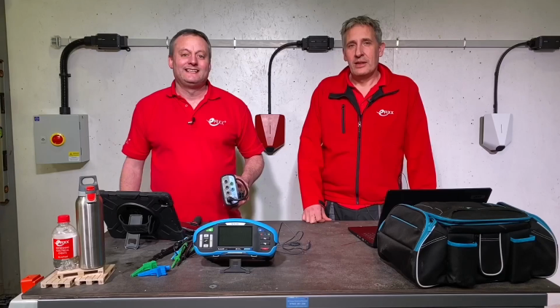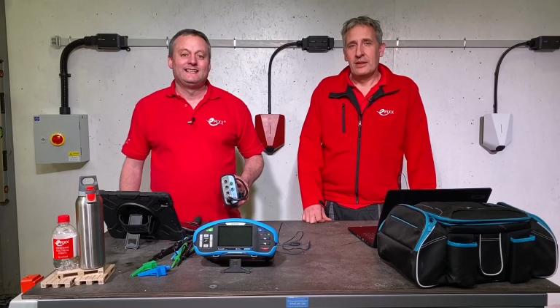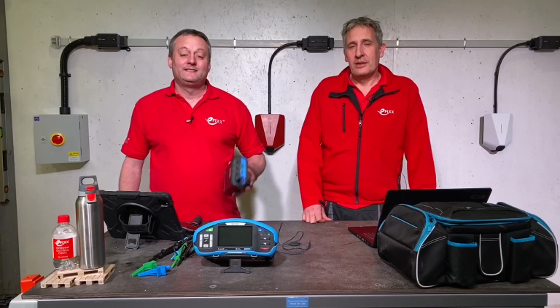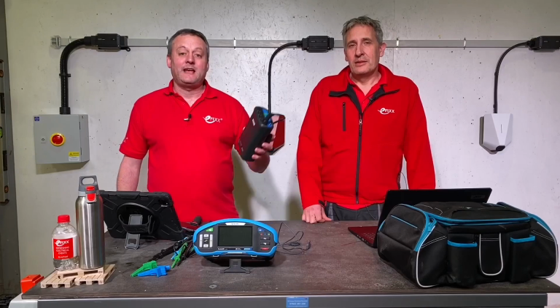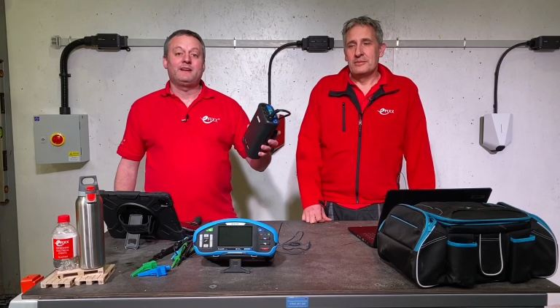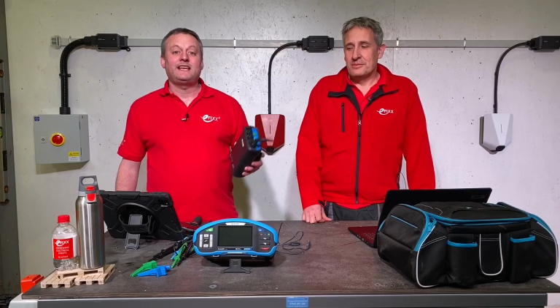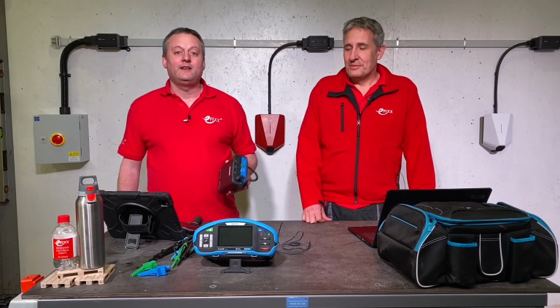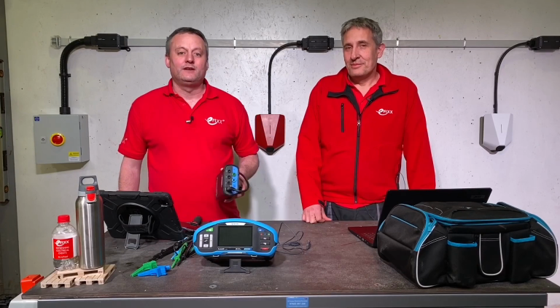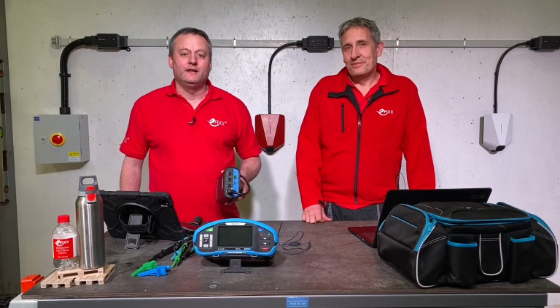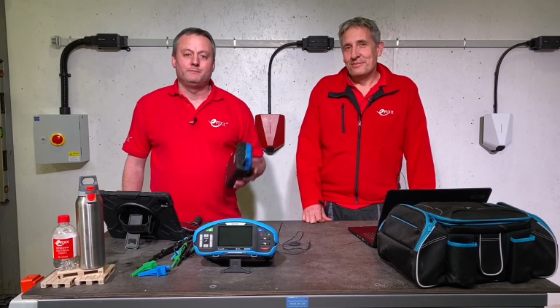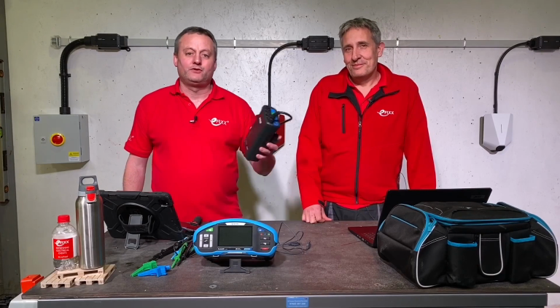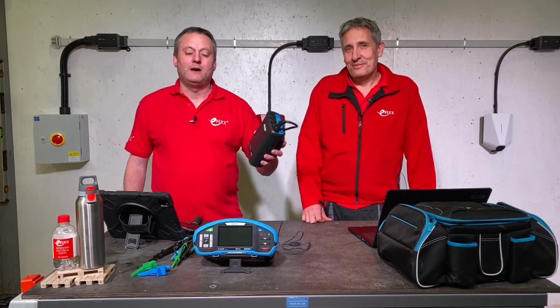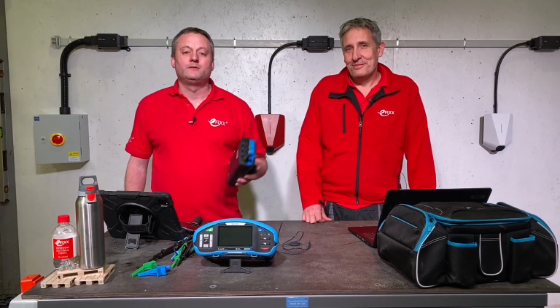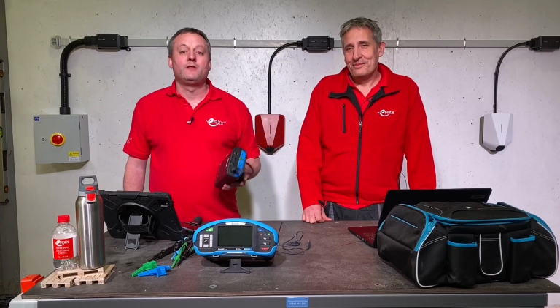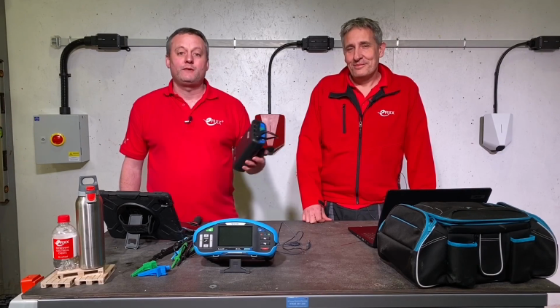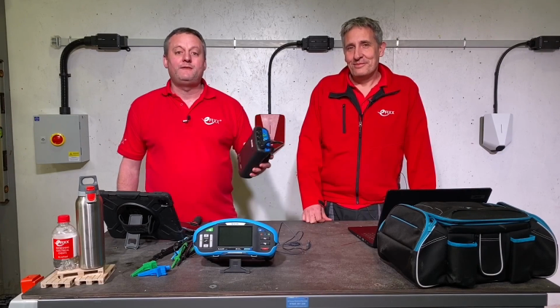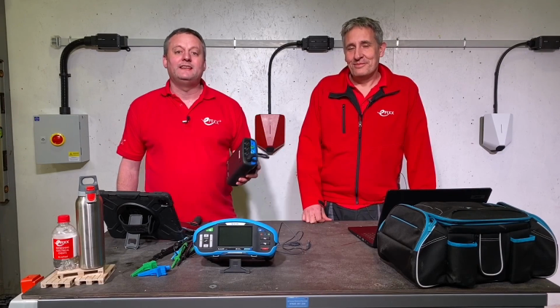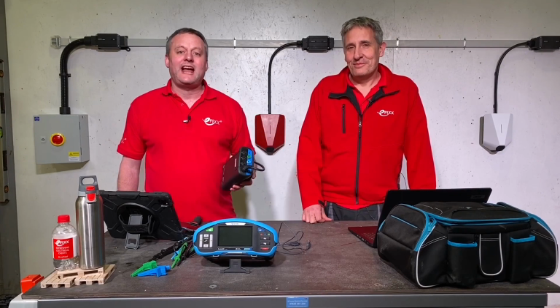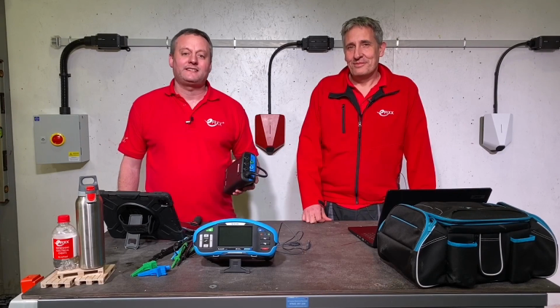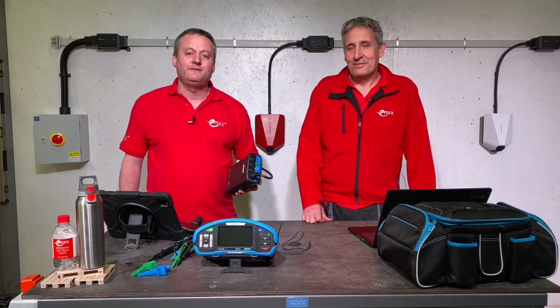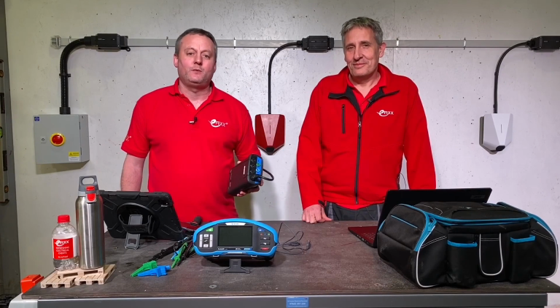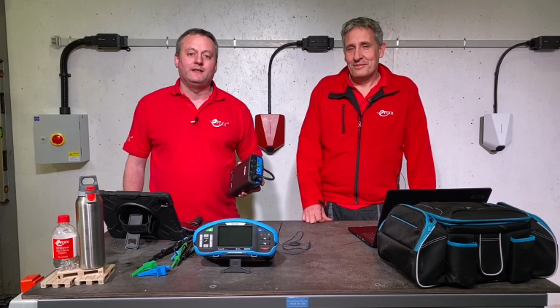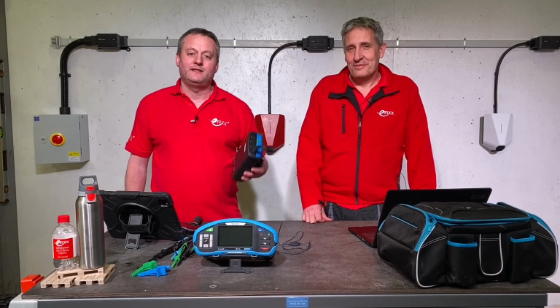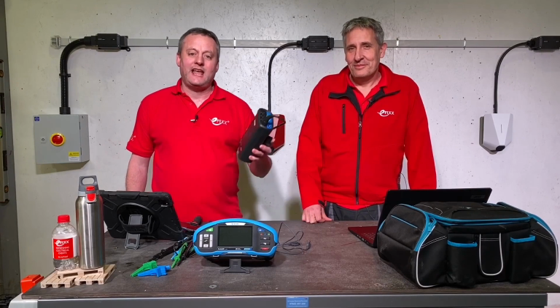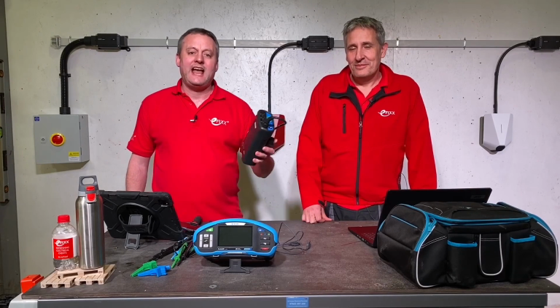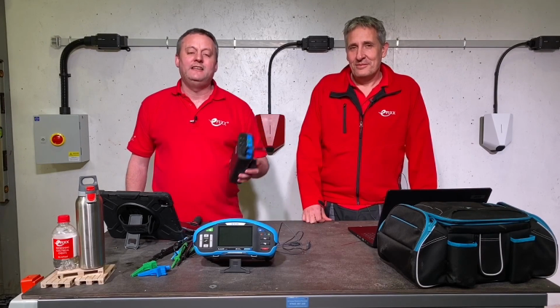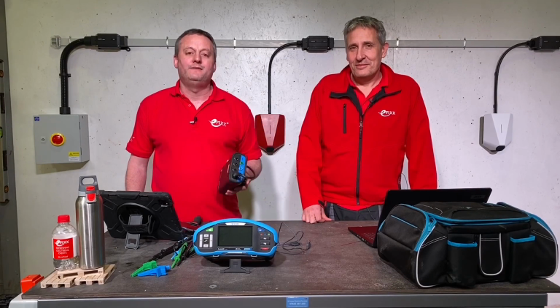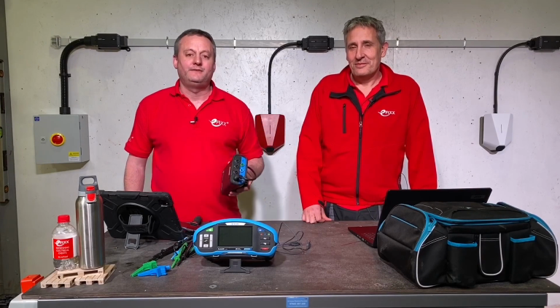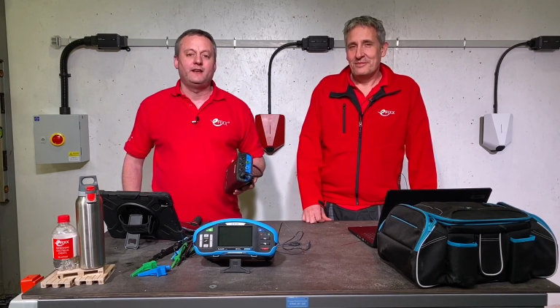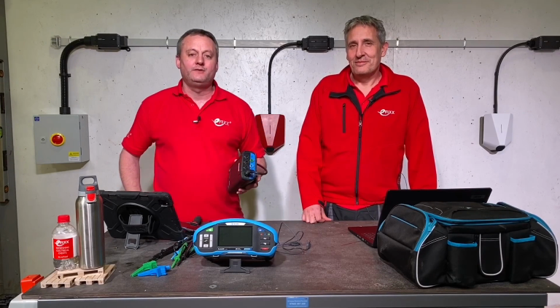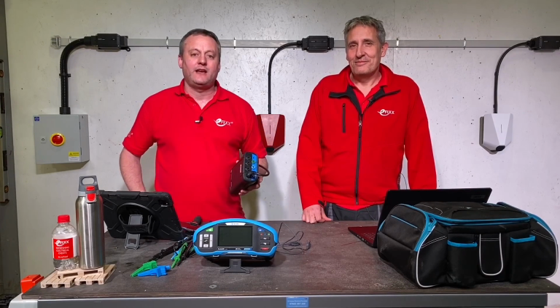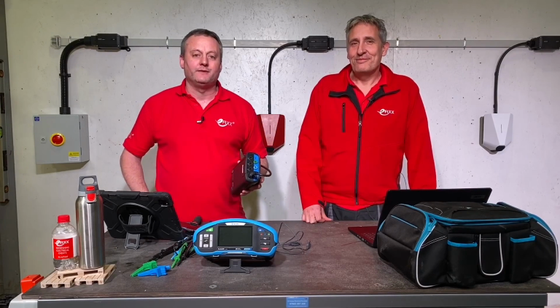Today we're going to take a look at Metrel's three-phase active switch, the A1507.